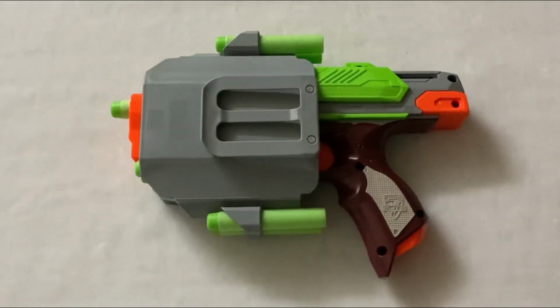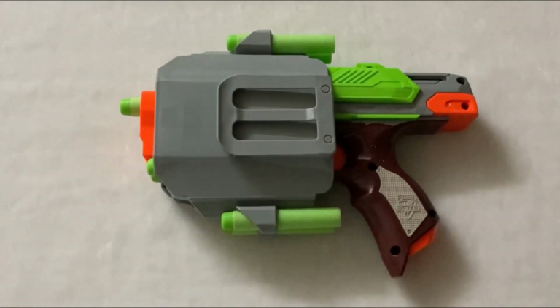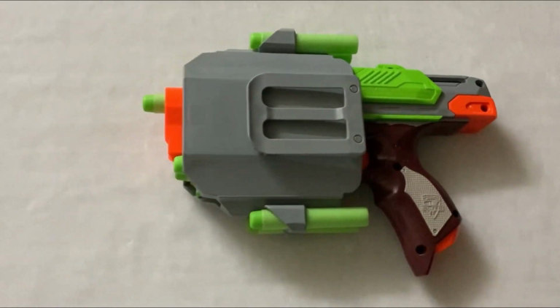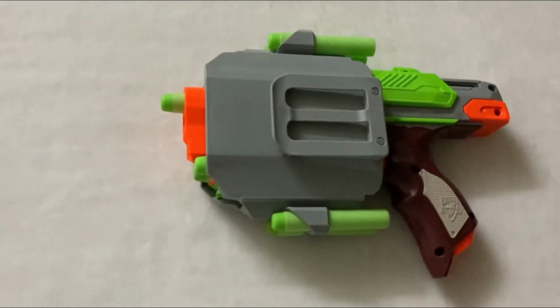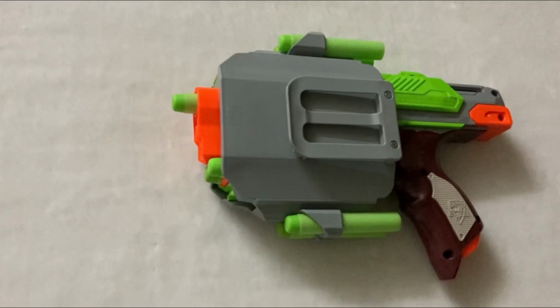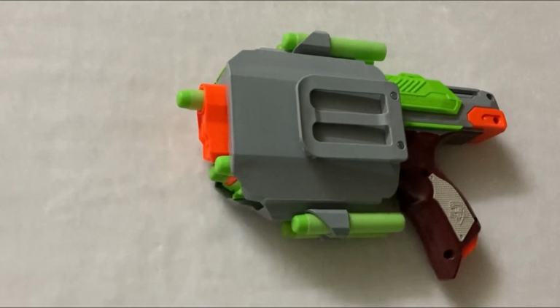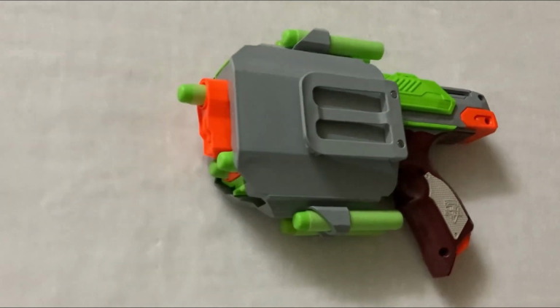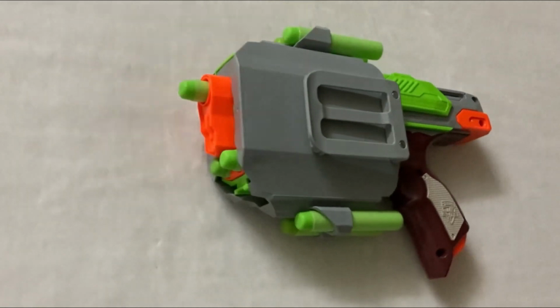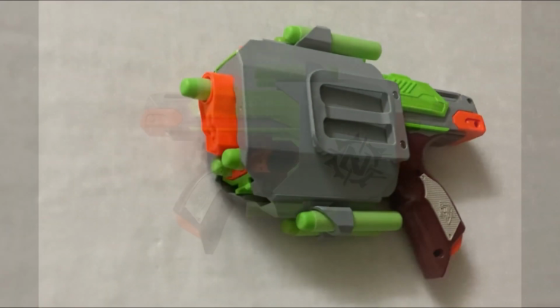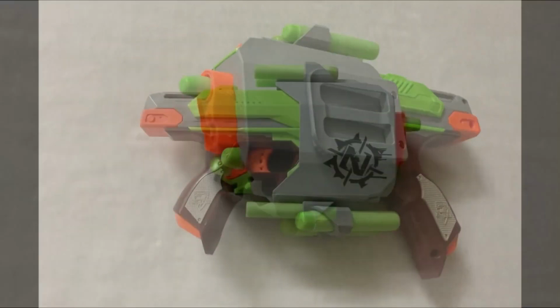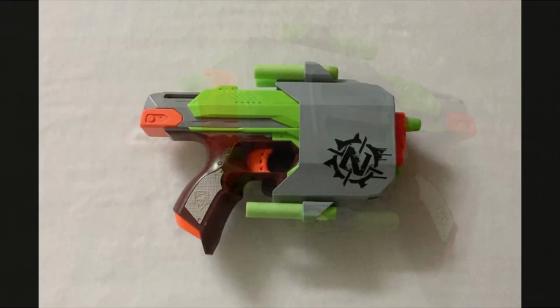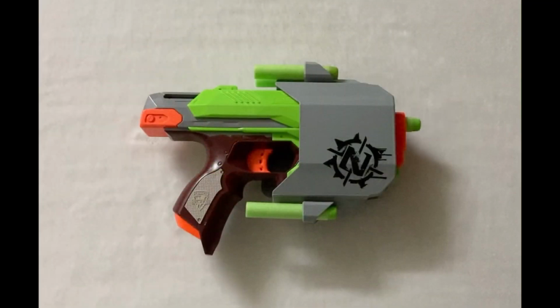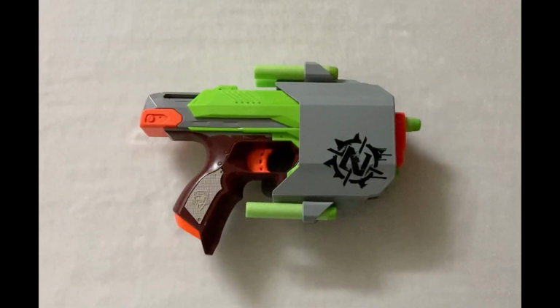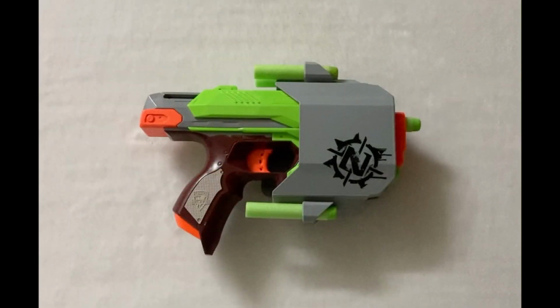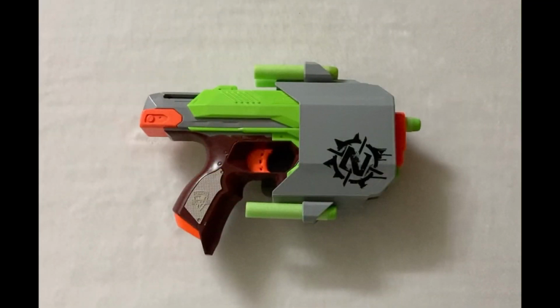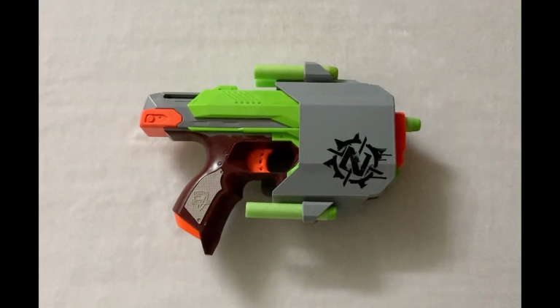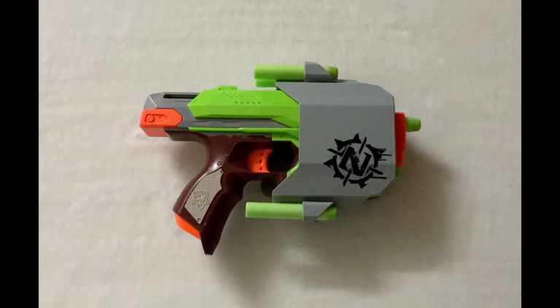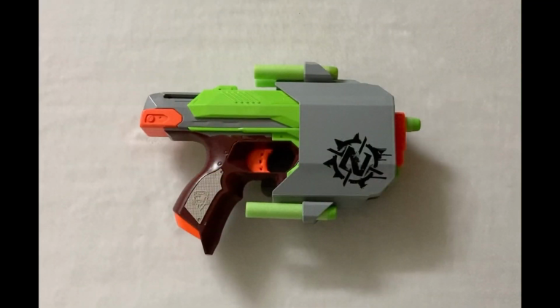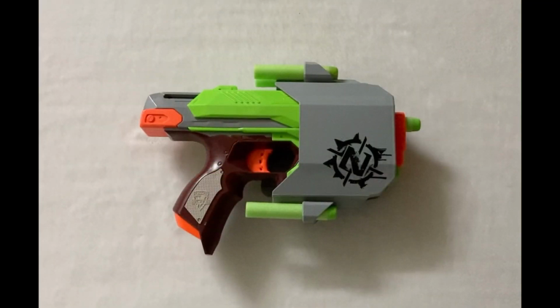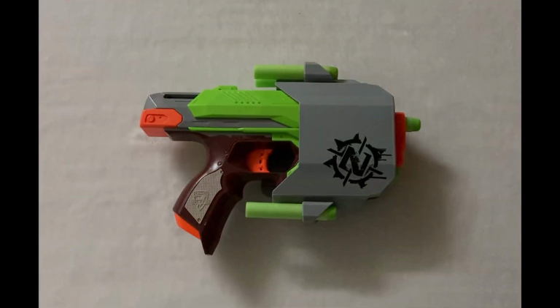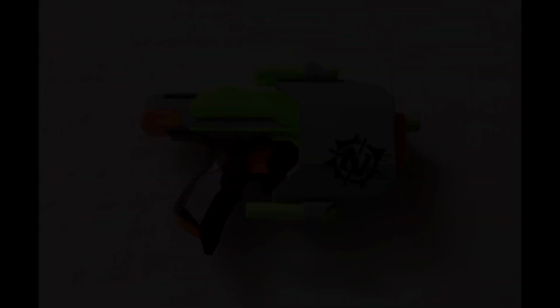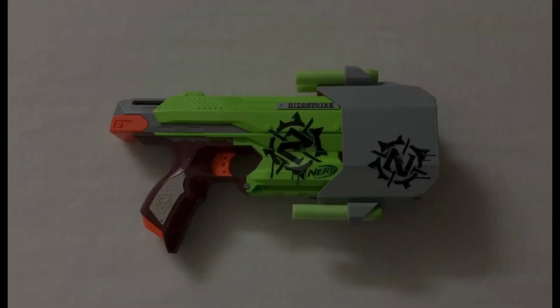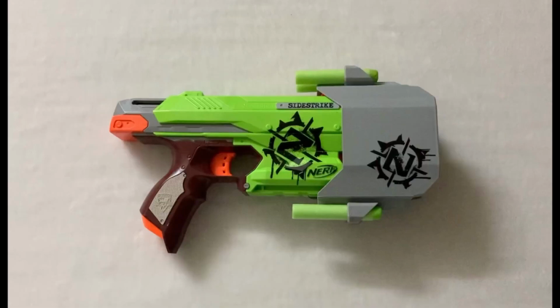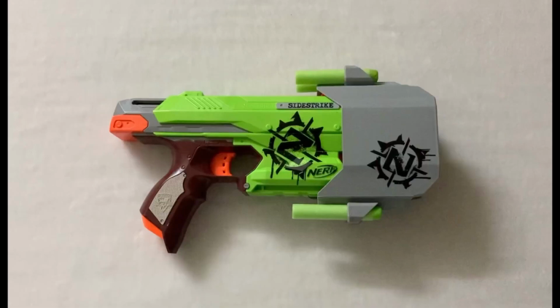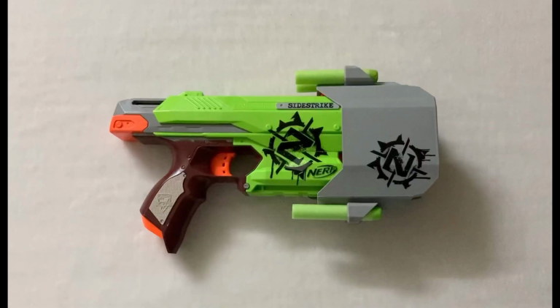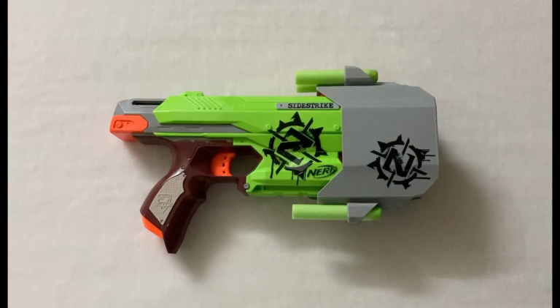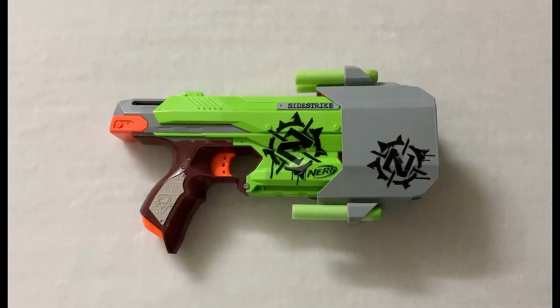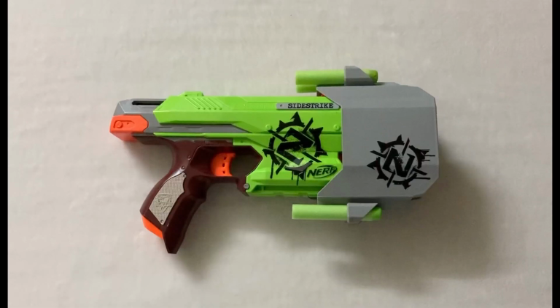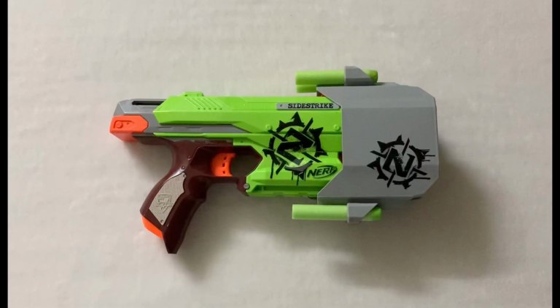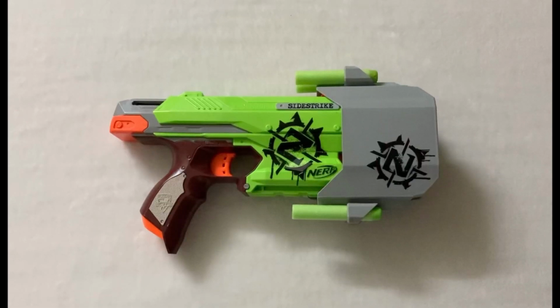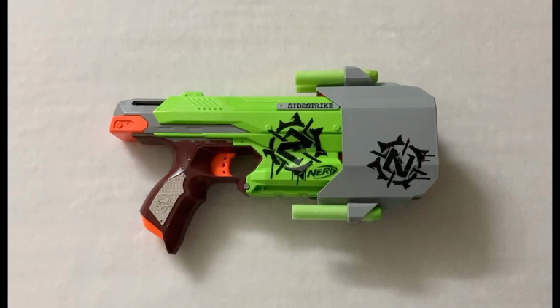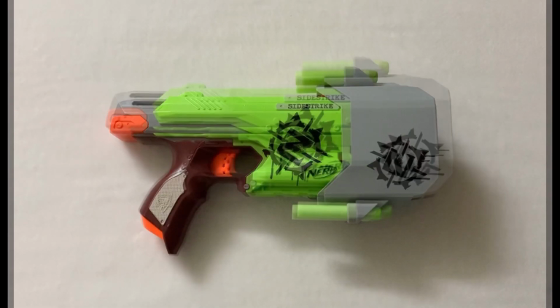It is a spring powered single shot pistol. It also comes with a holster which has dart storage on it.